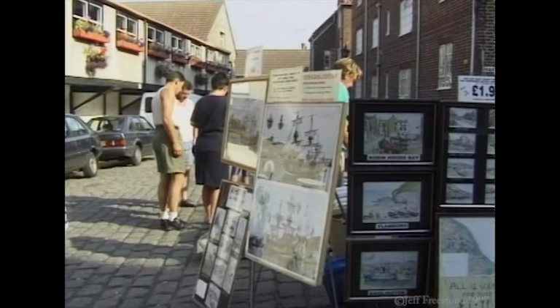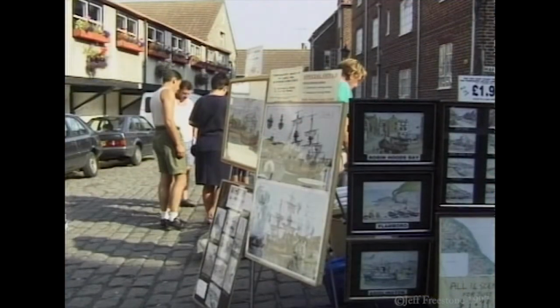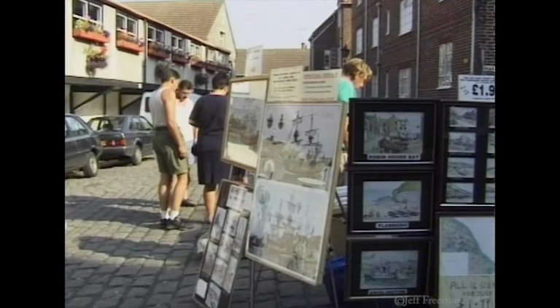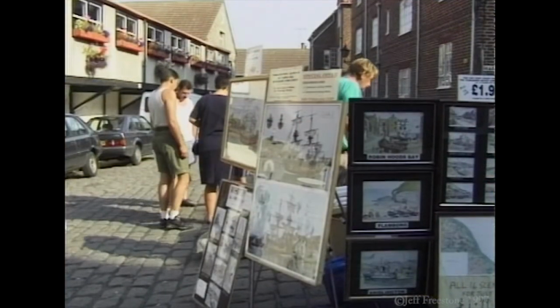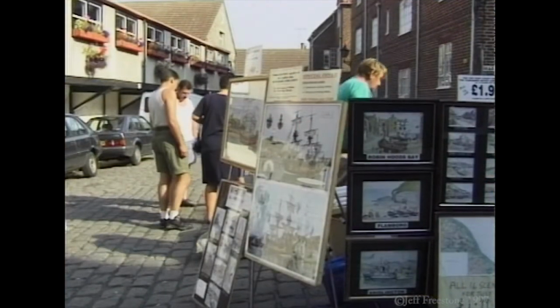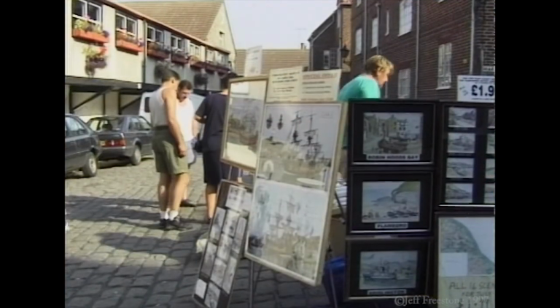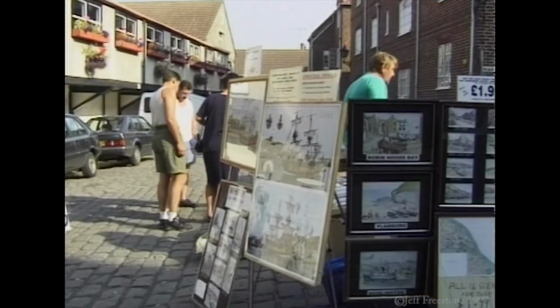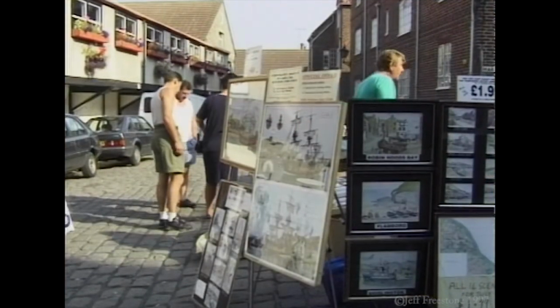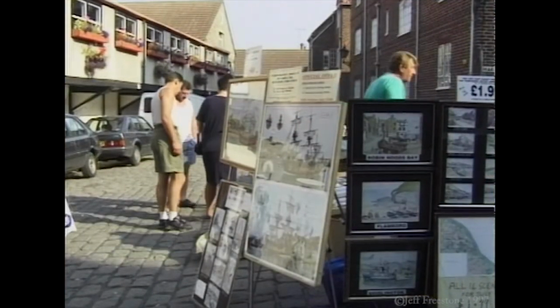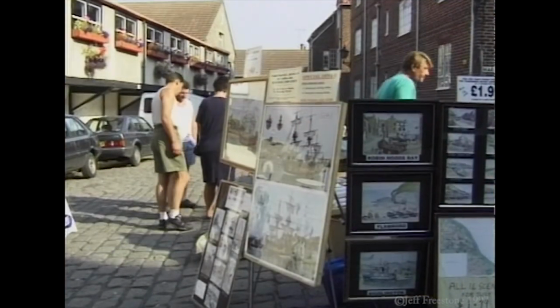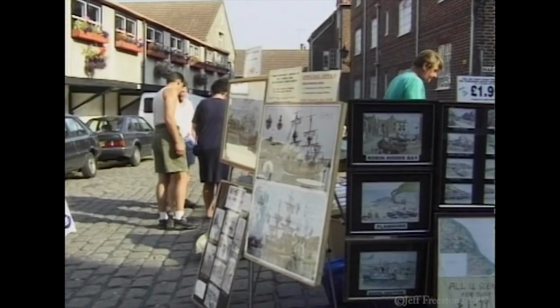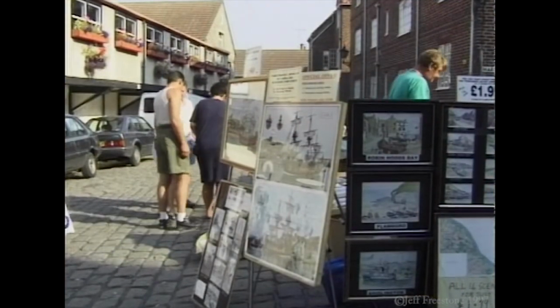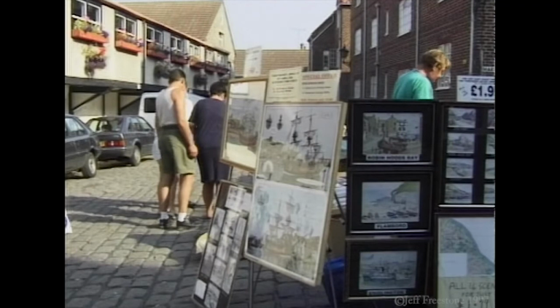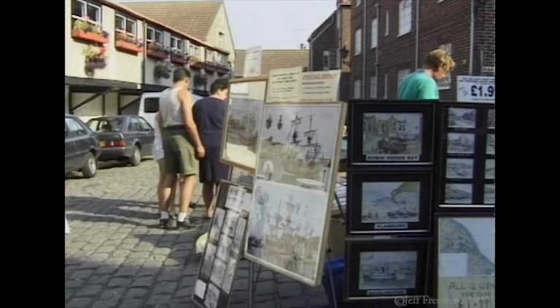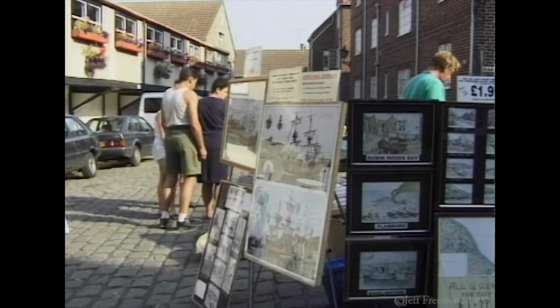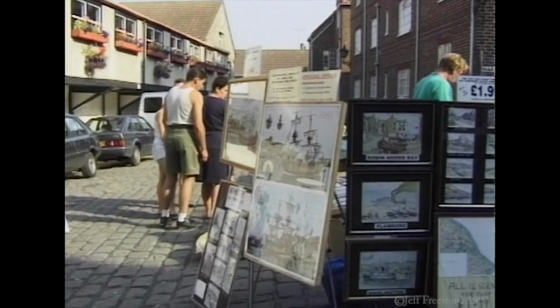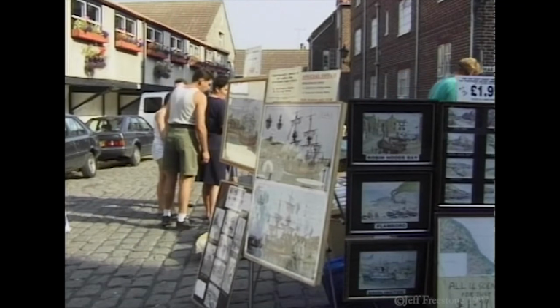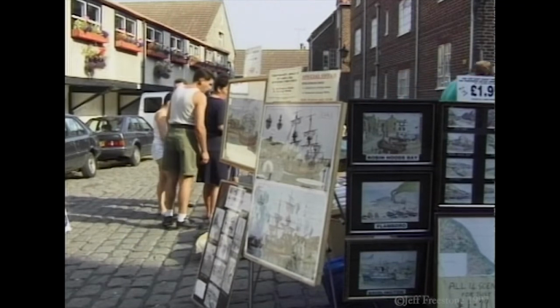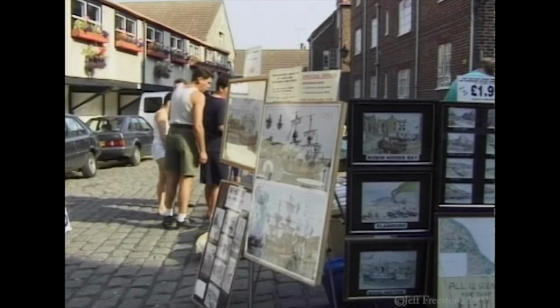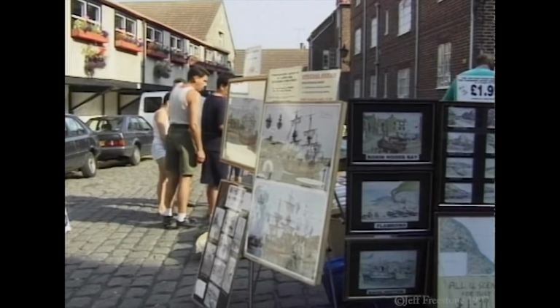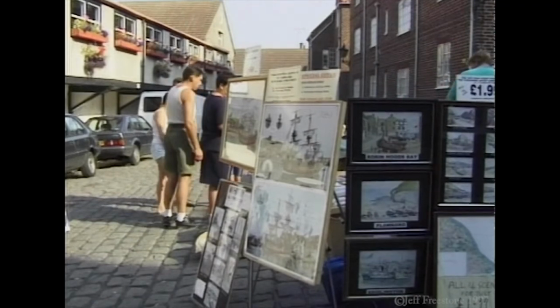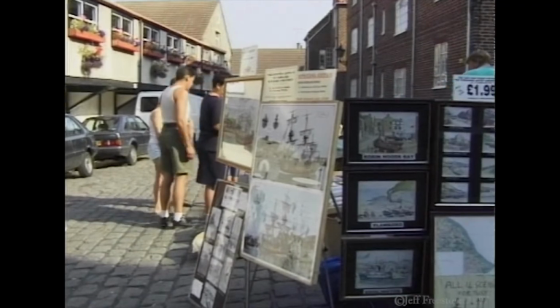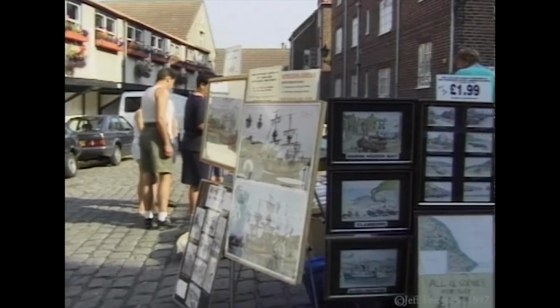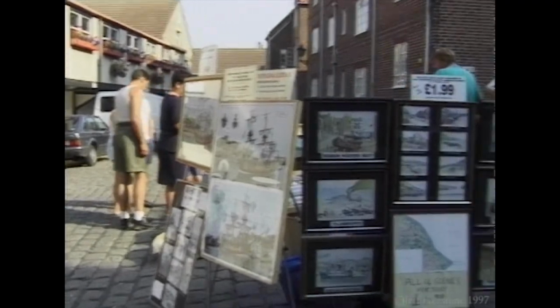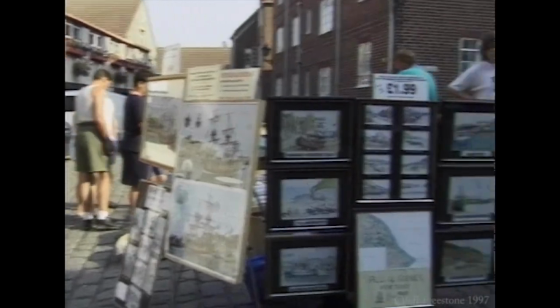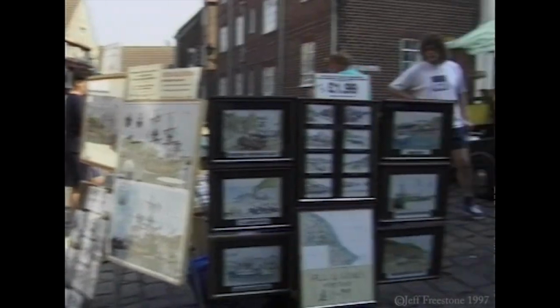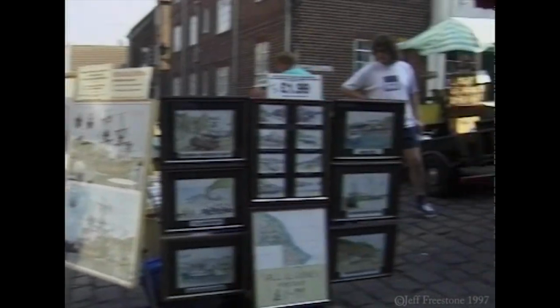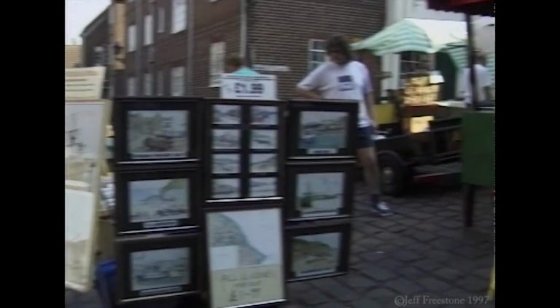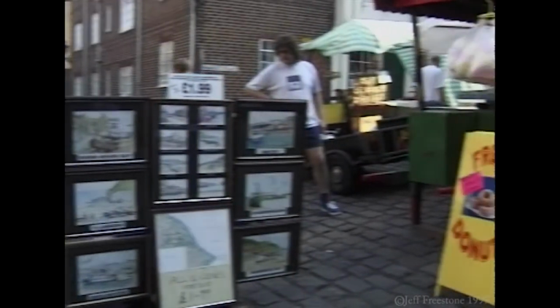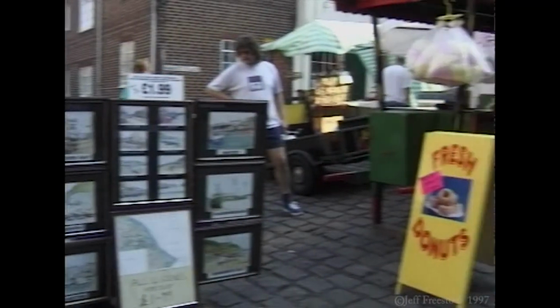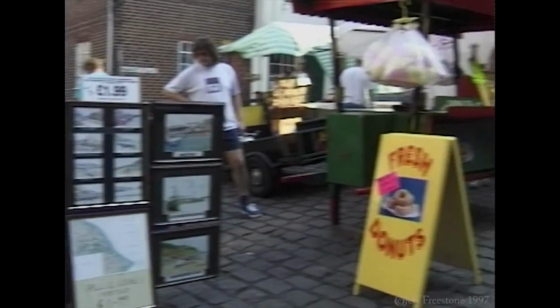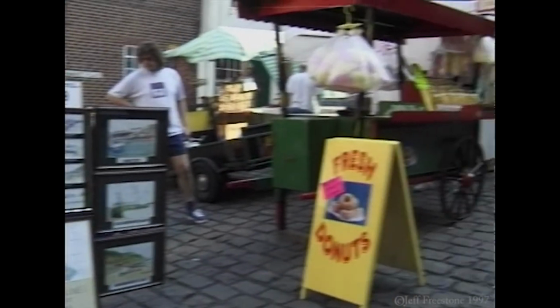Now you can buy a large variety of goods, from paintings and prints to candy floss and hot dogs.